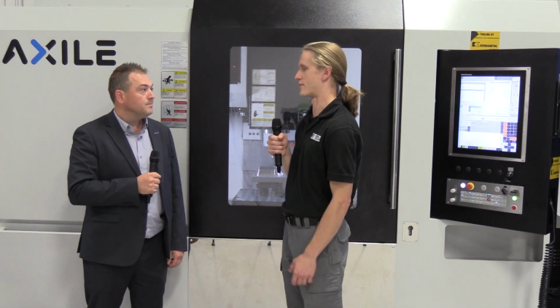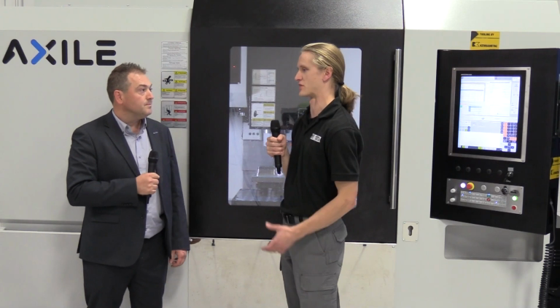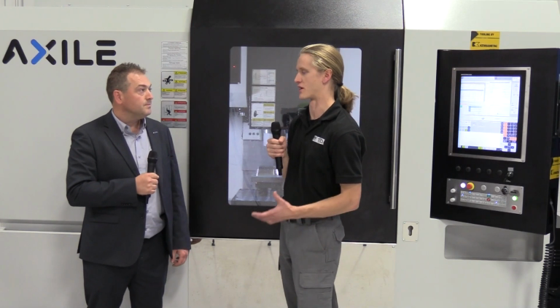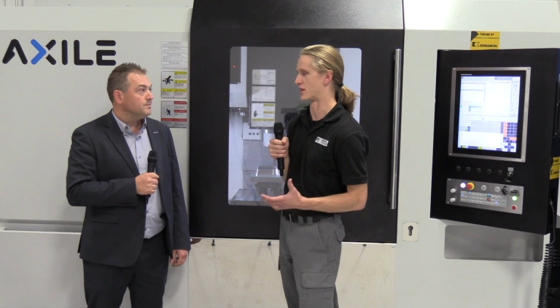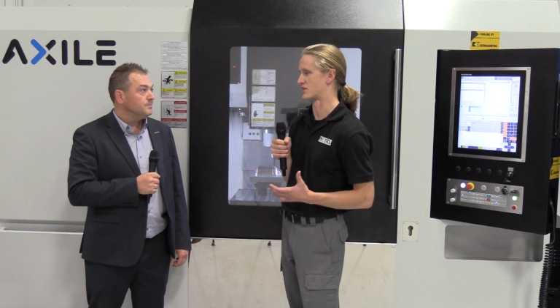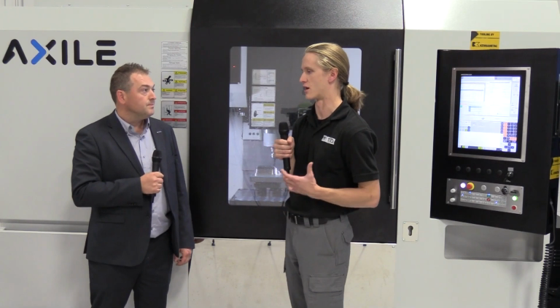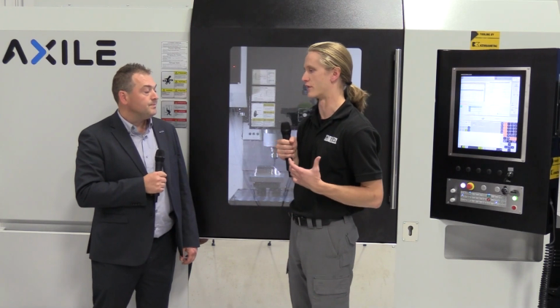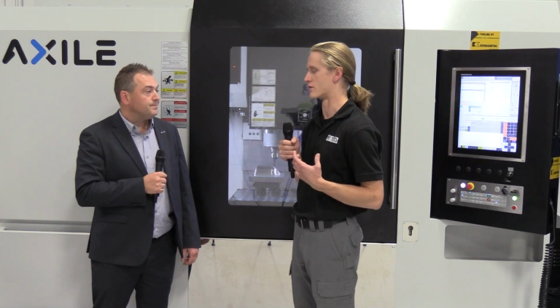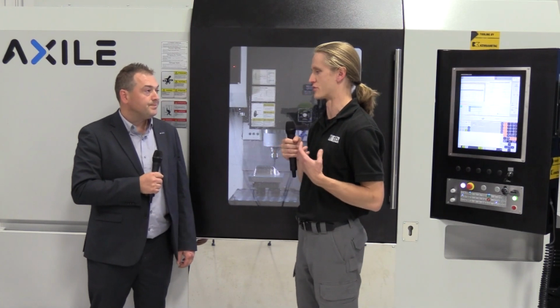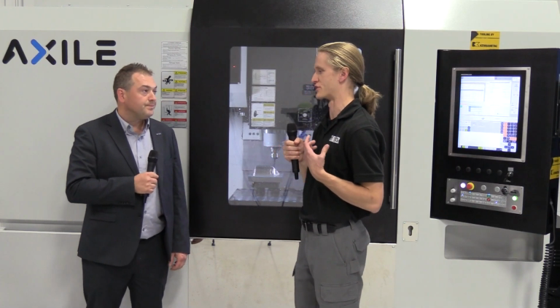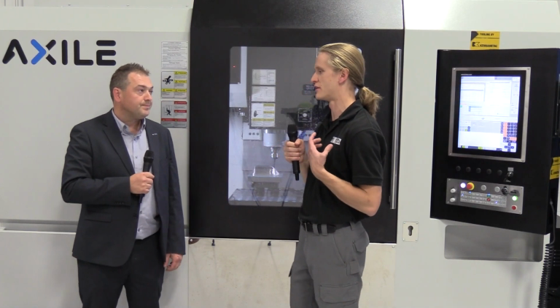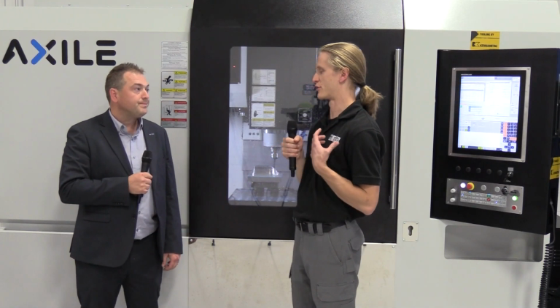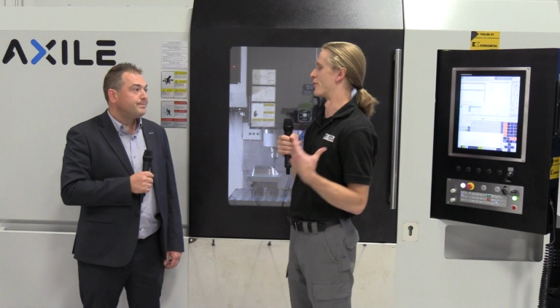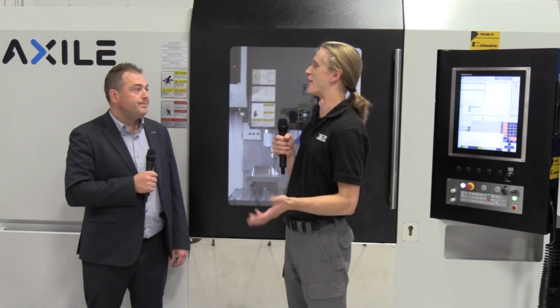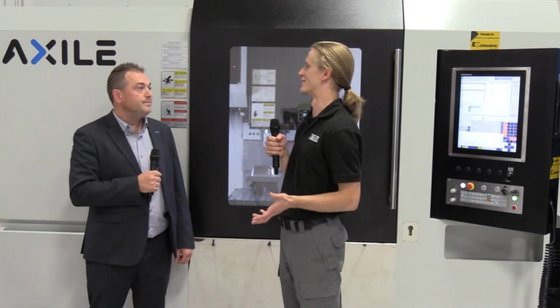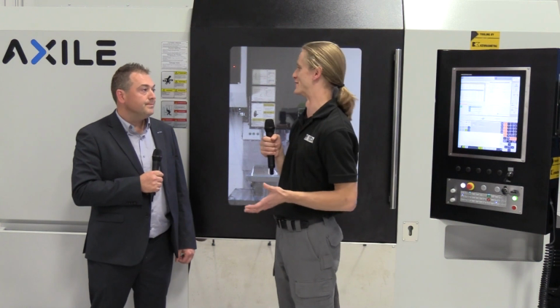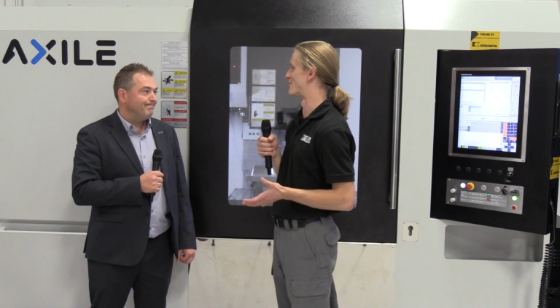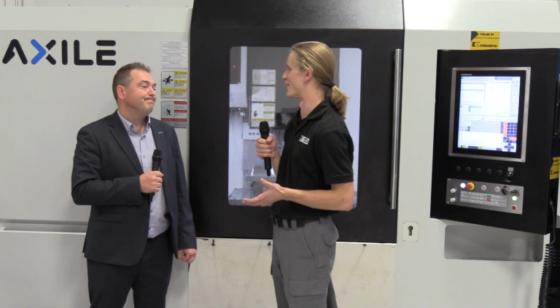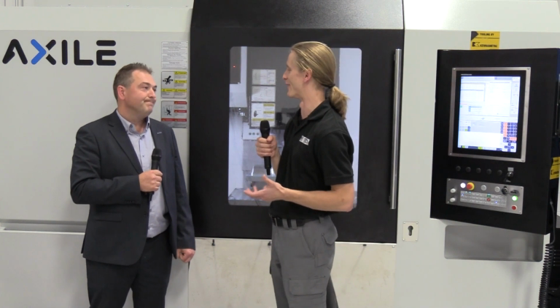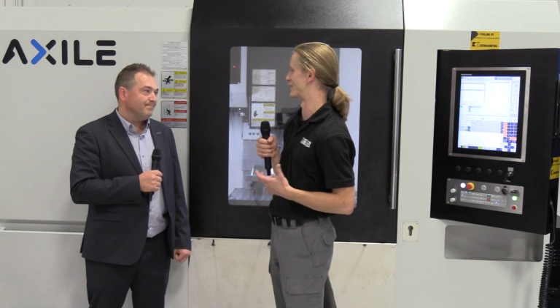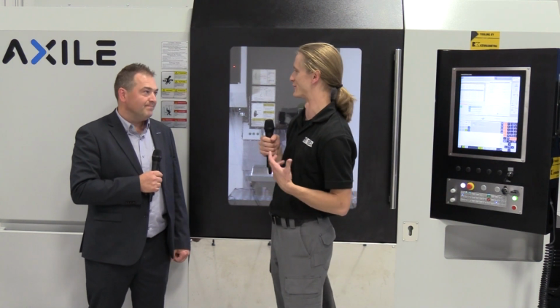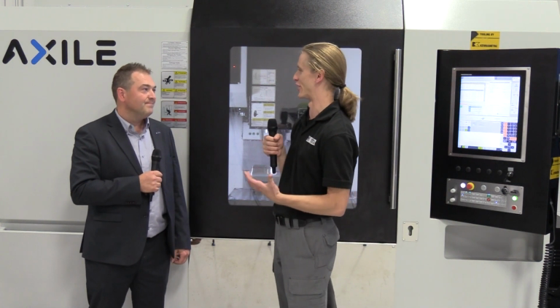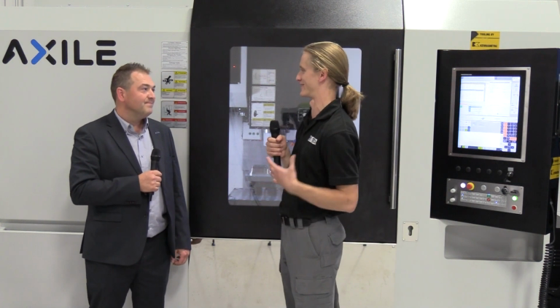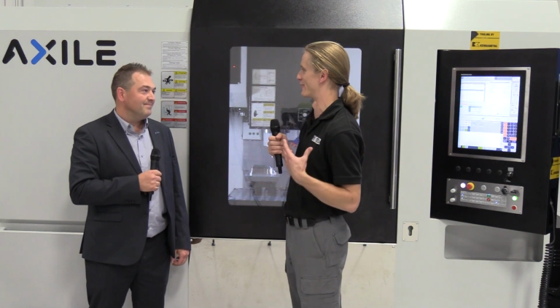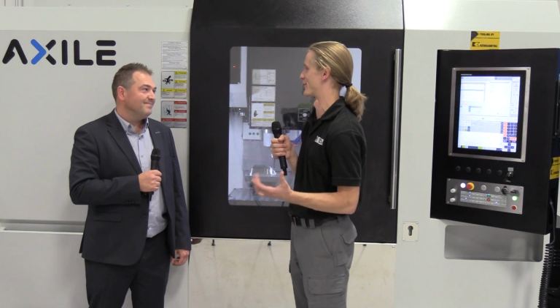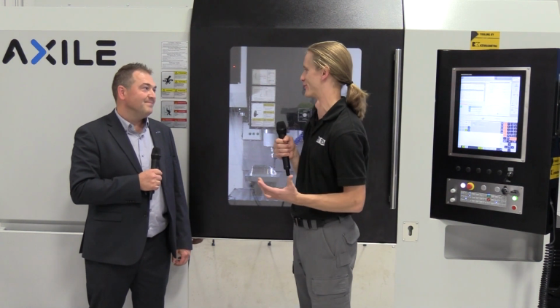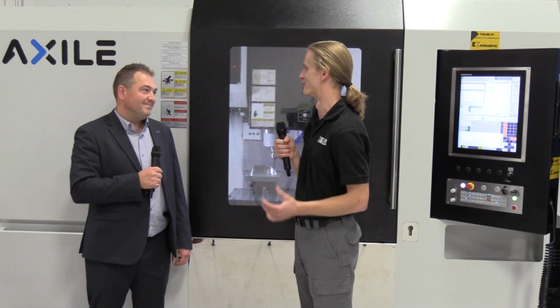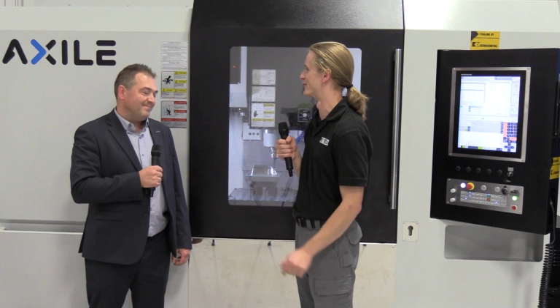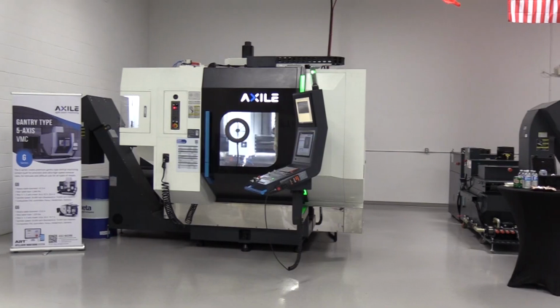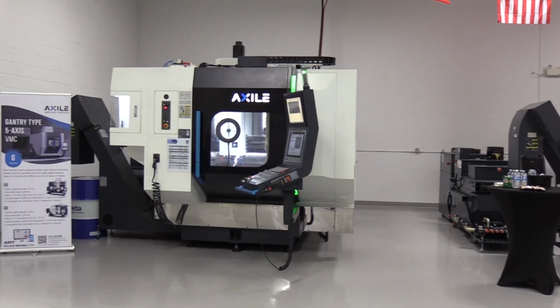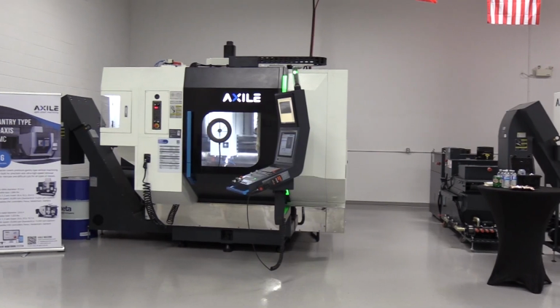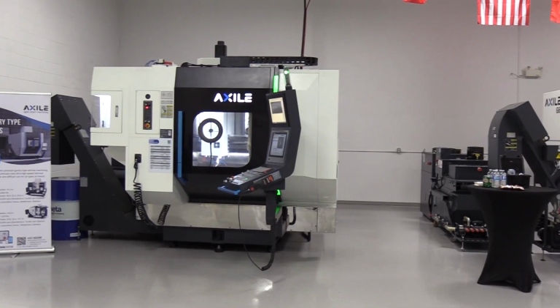Yeah, that makes a lot of sense — don't just throw them into the deep end, give them a chance to learn how to swim first. That's right.